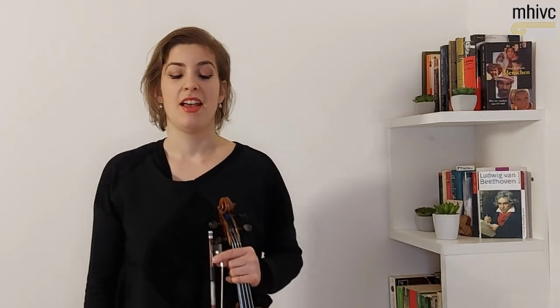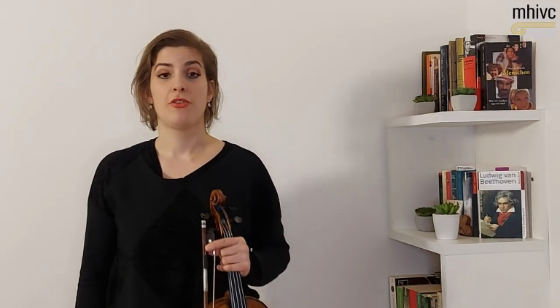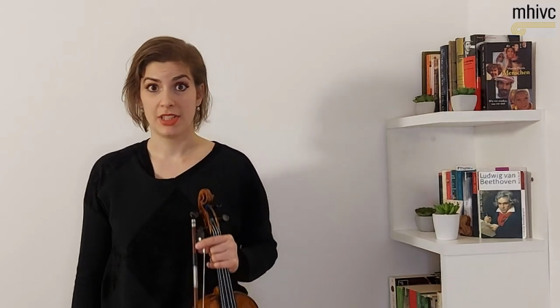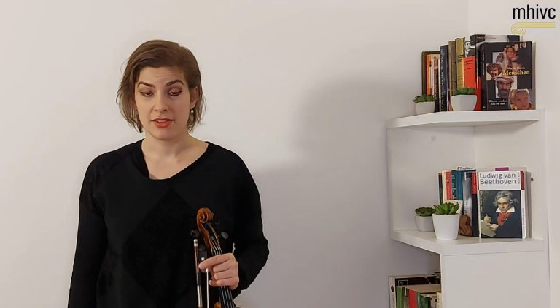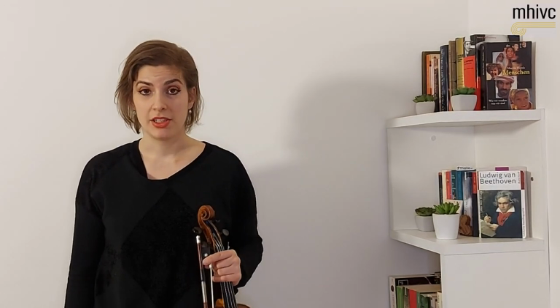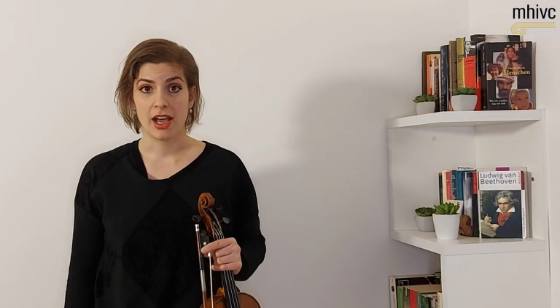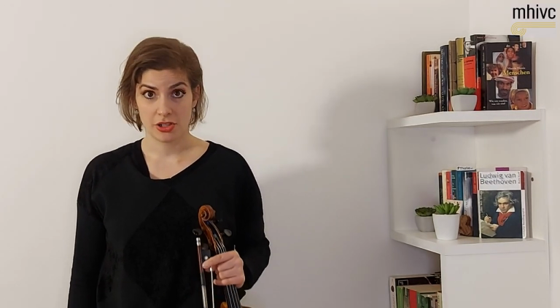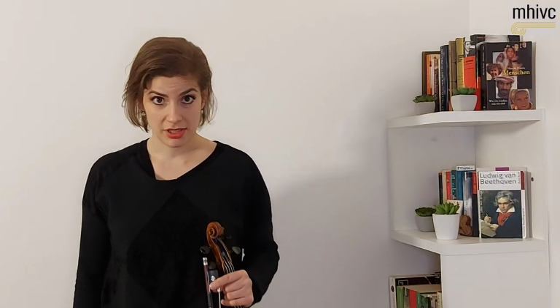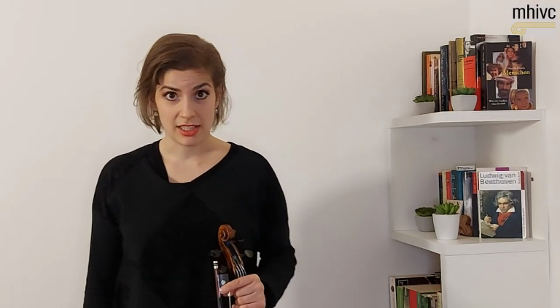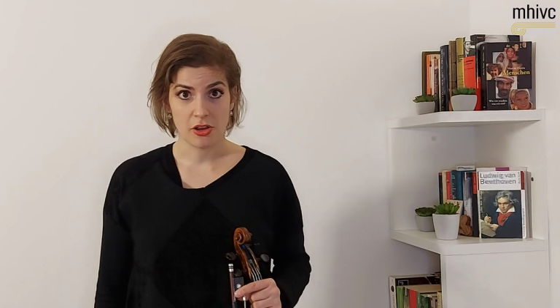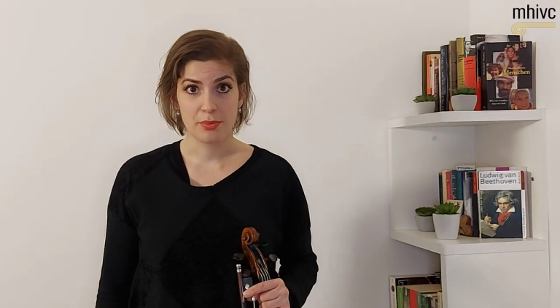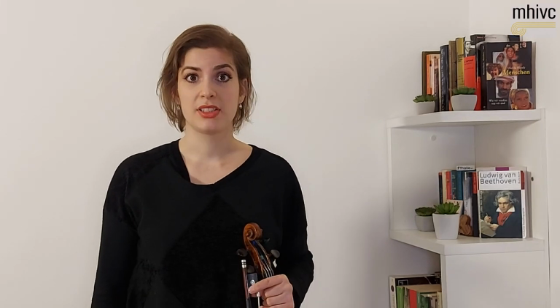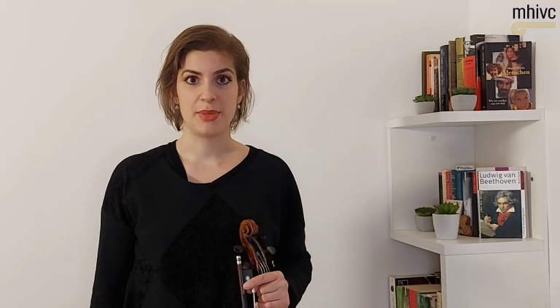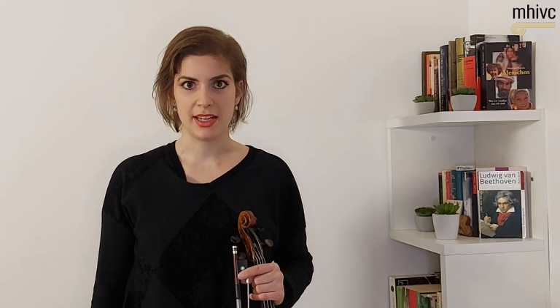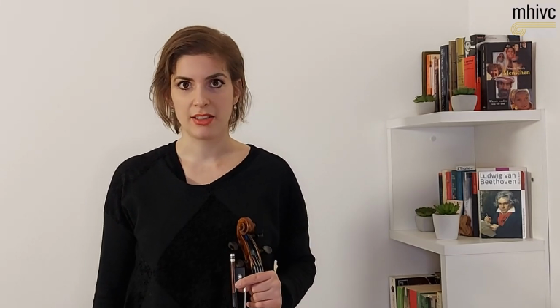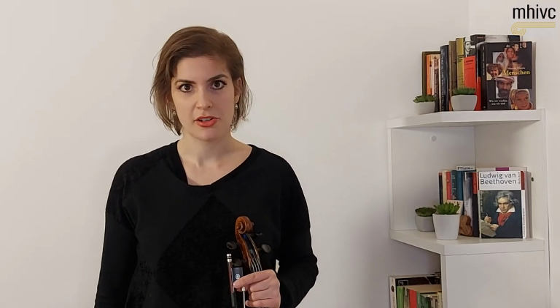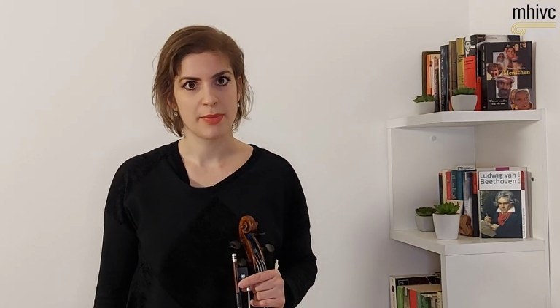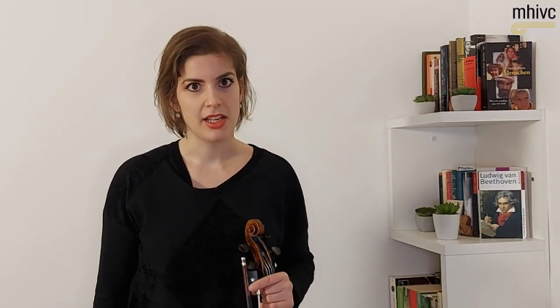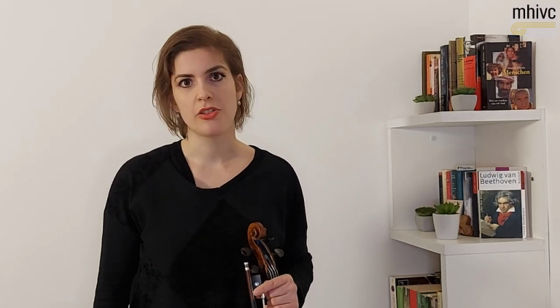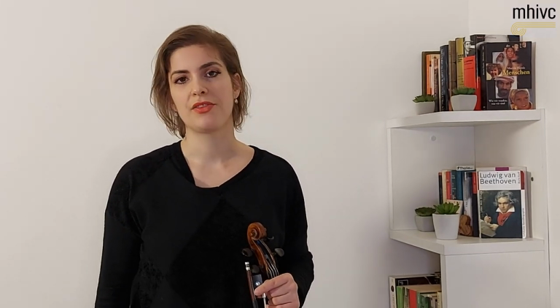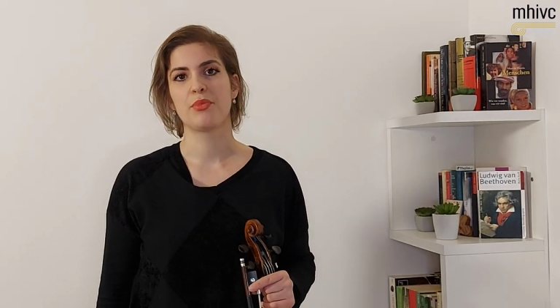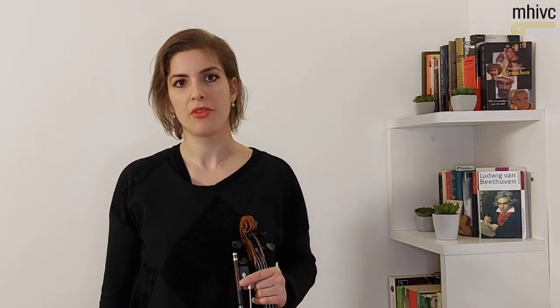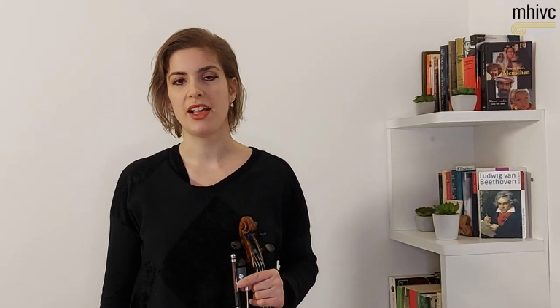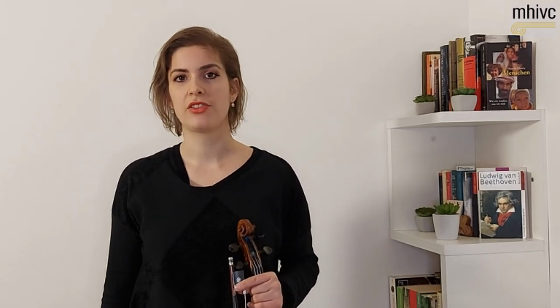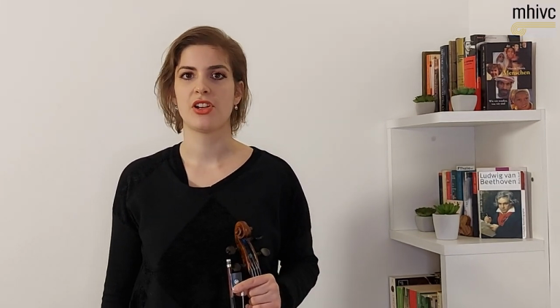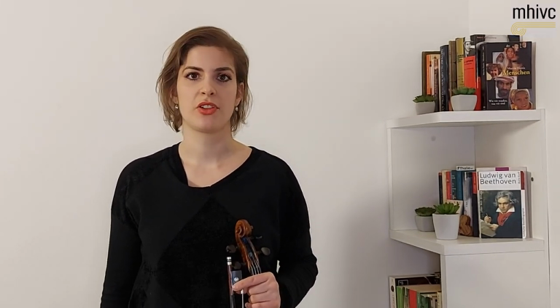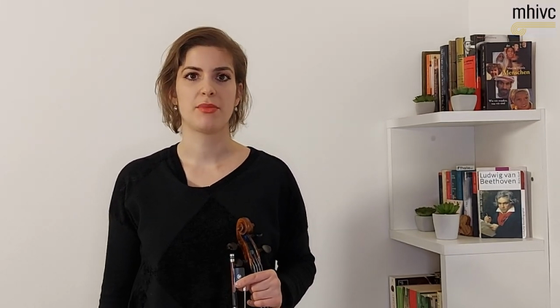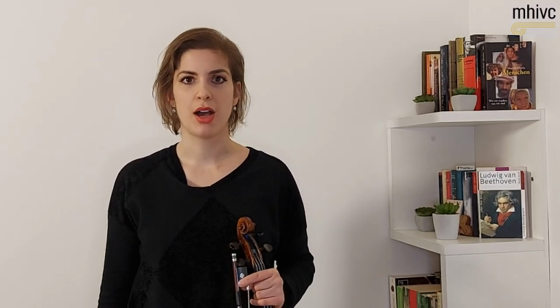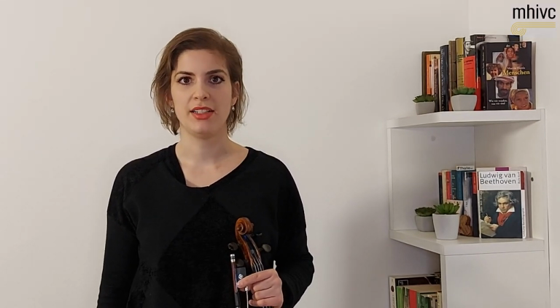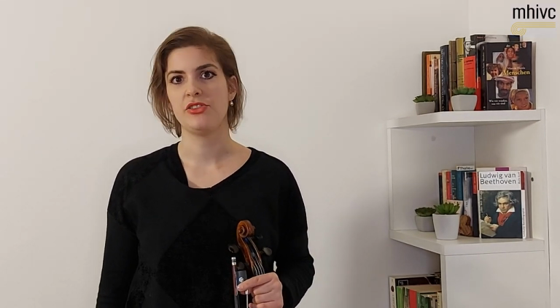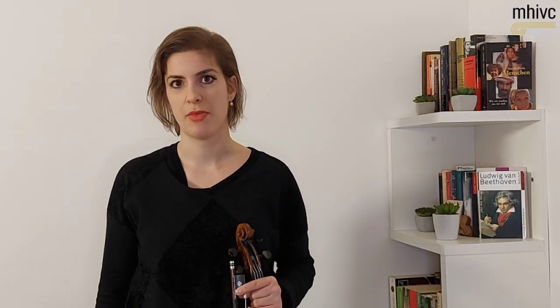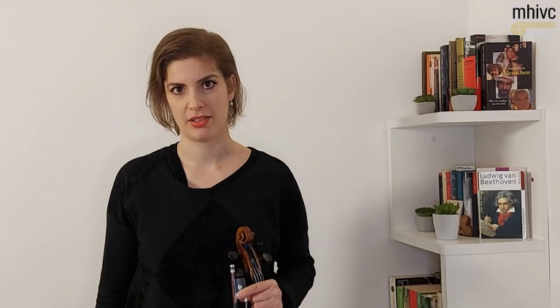For today's video I chose an excerpt — the beginning, the first page of the Bruch Violin Concerto No. 1 in G minor.